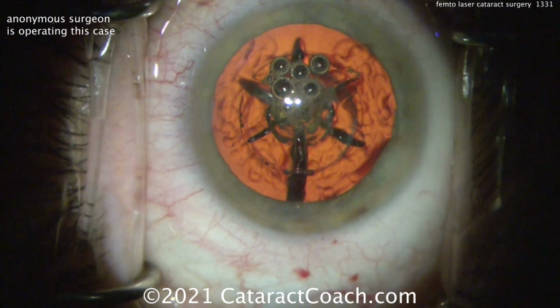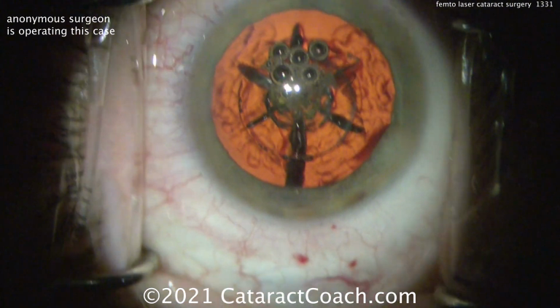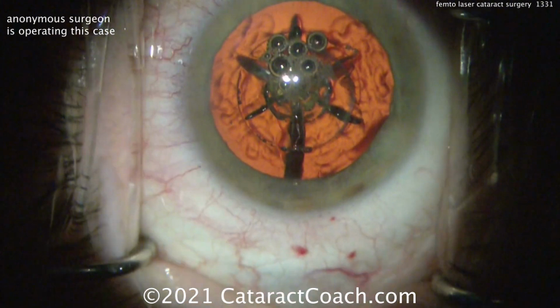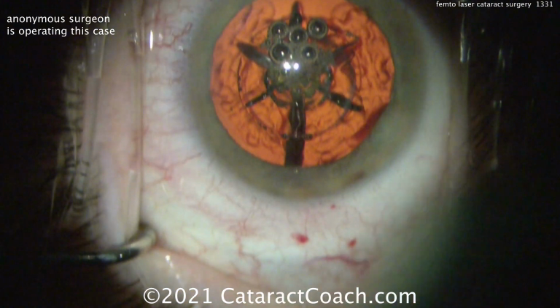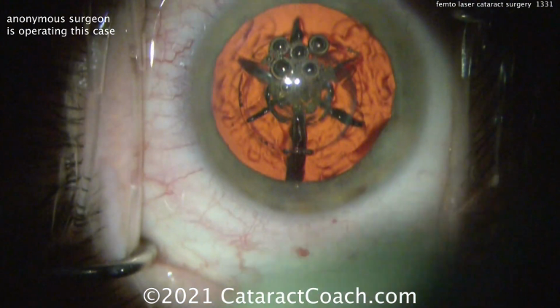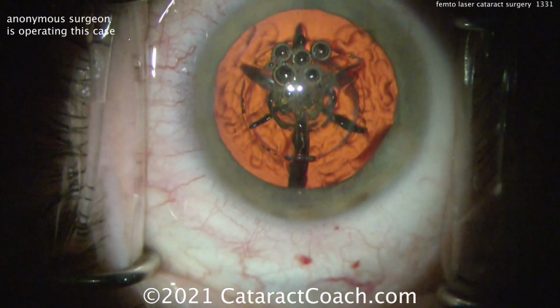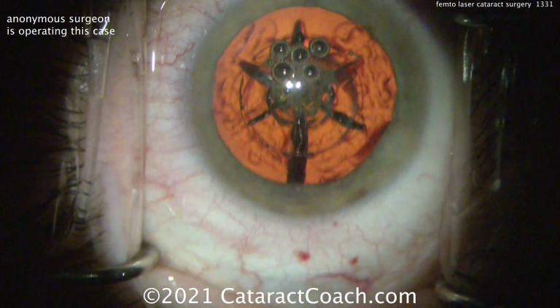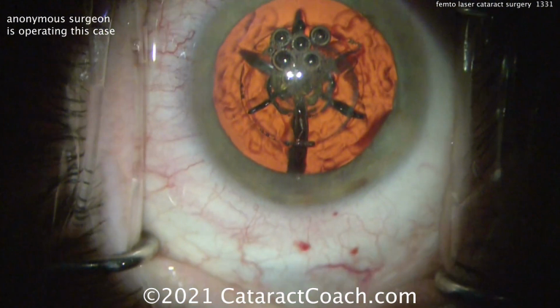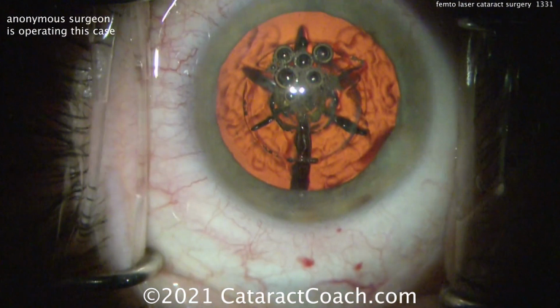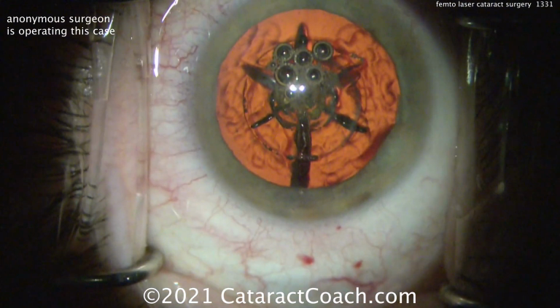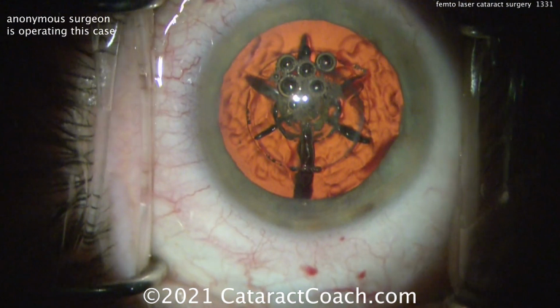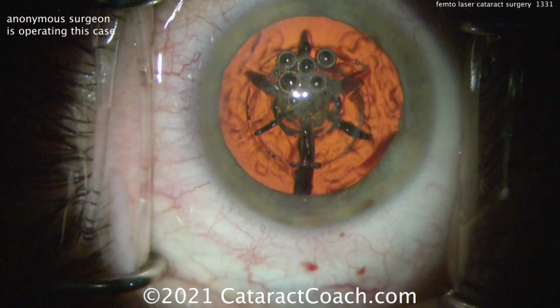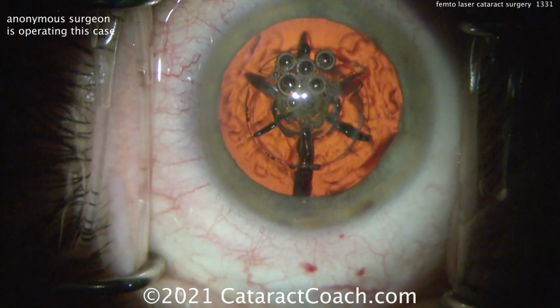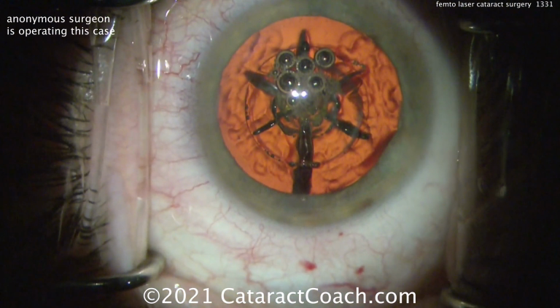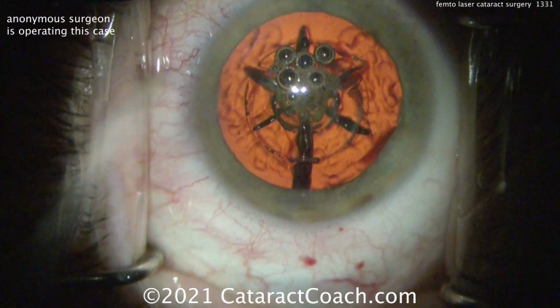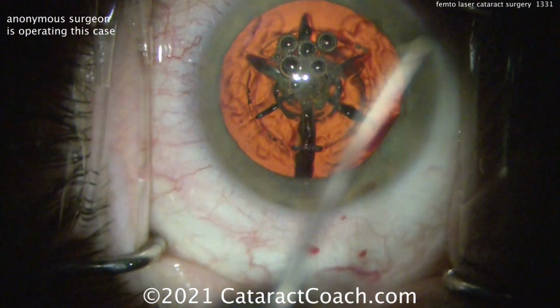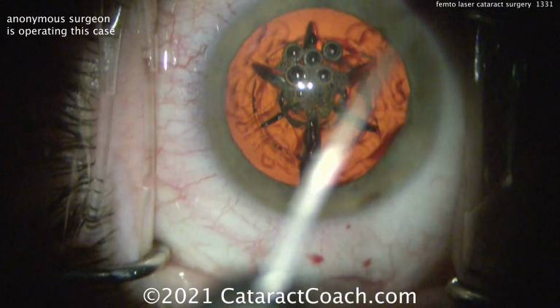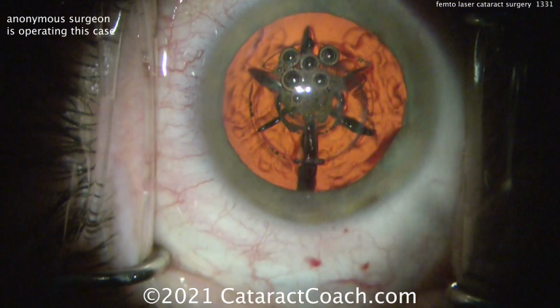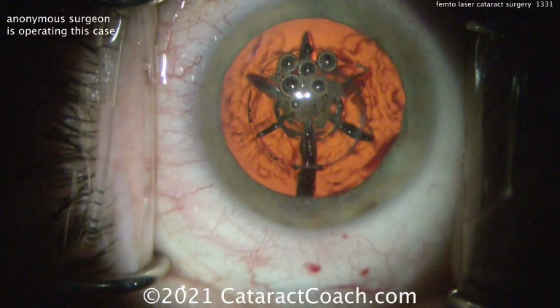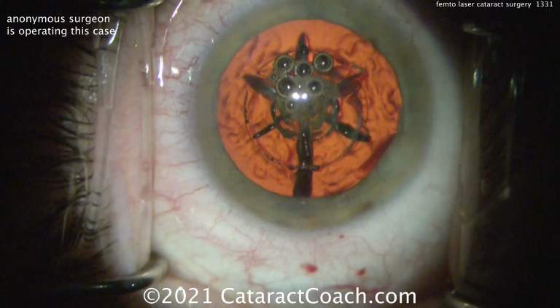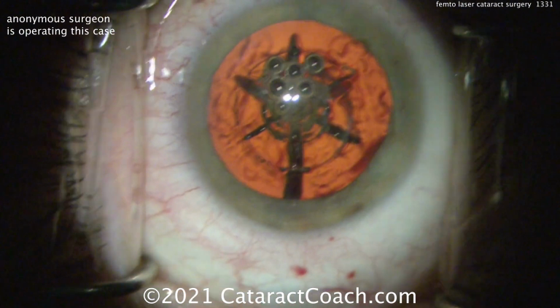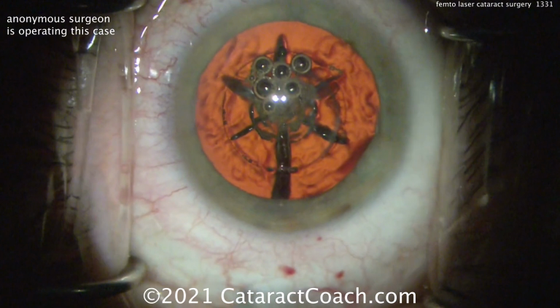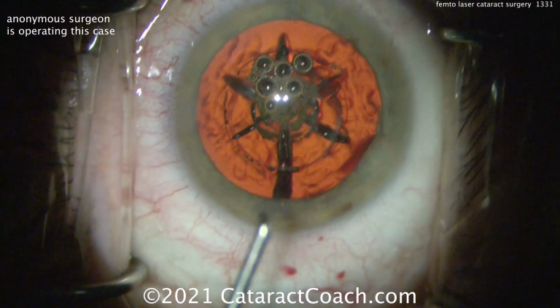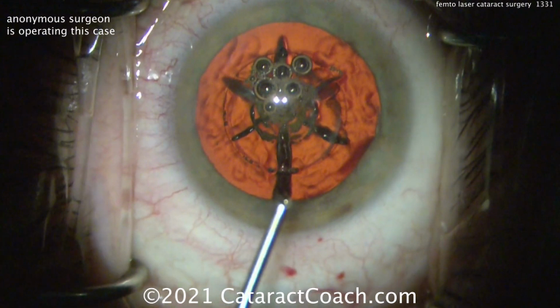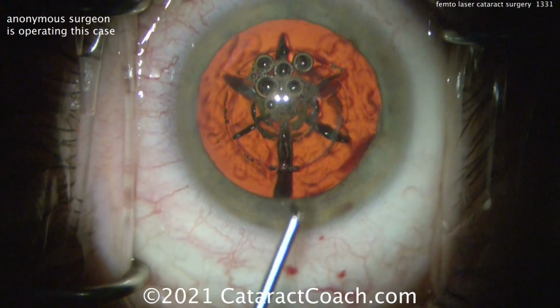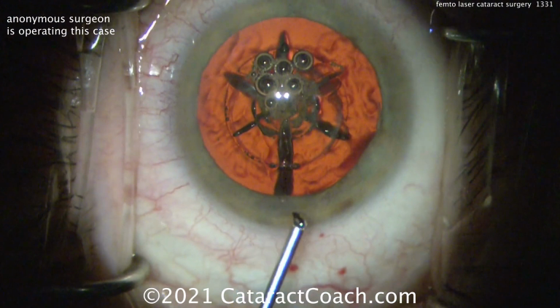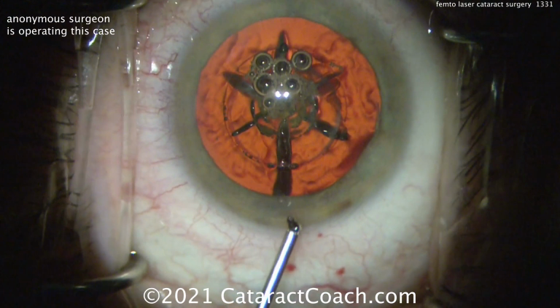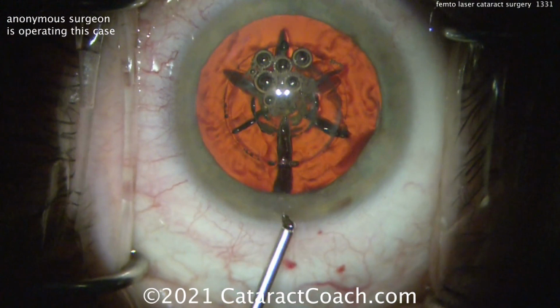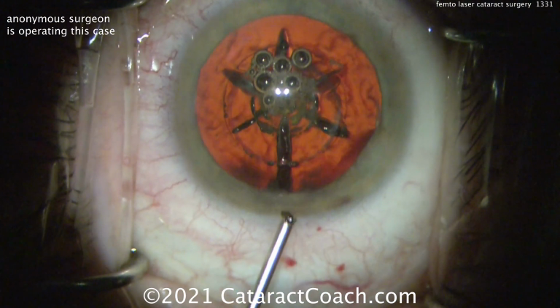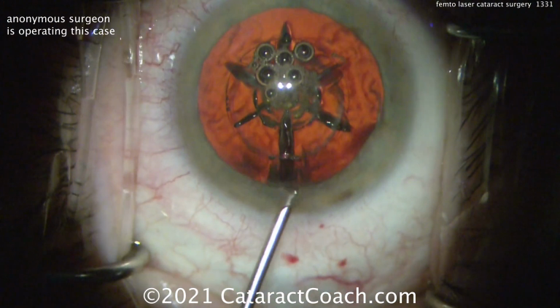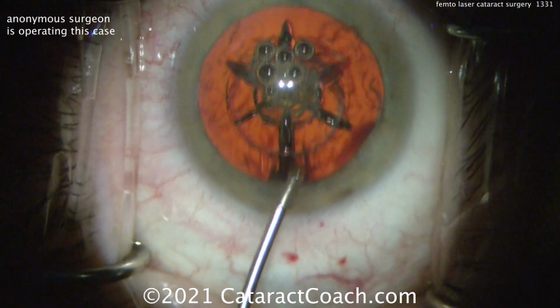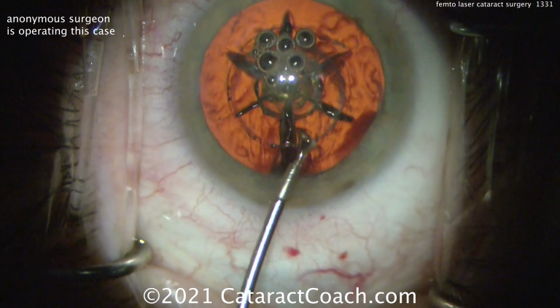That main incision was obviously made with the femtosecond laser. And you can see that main incision is in the peripheral cornea there, not really nicking those limbal vessels.